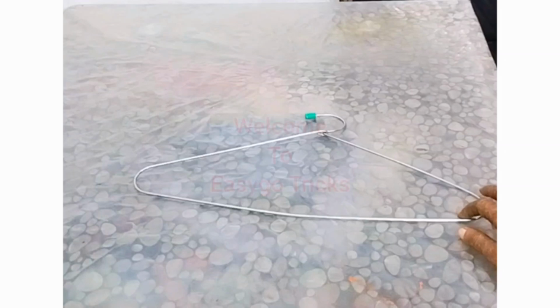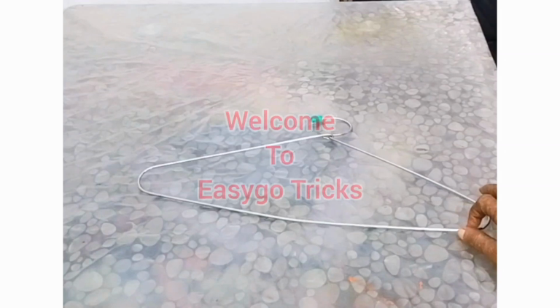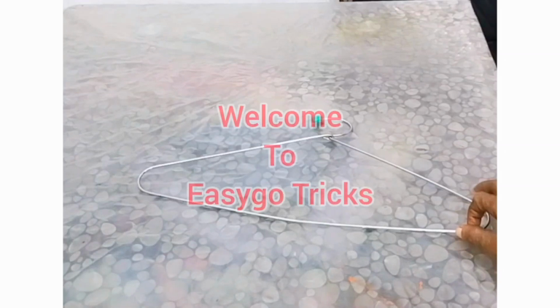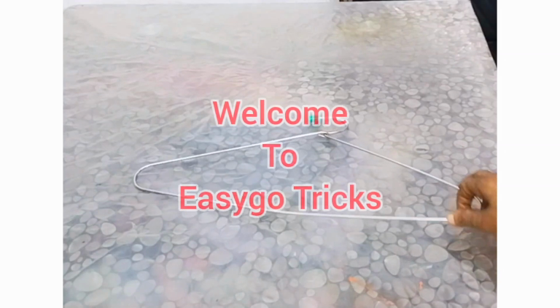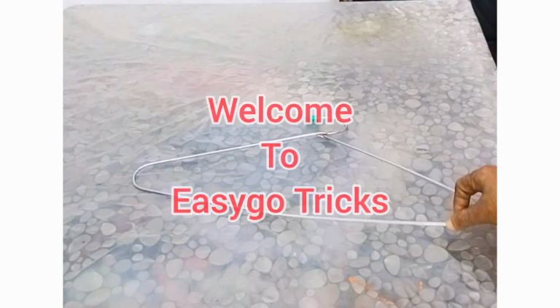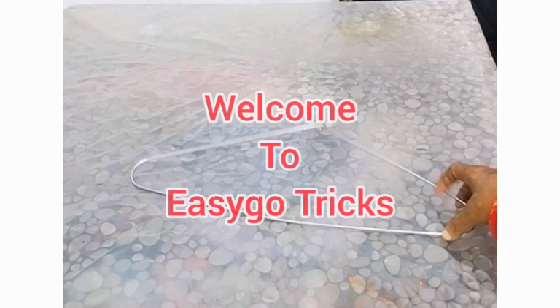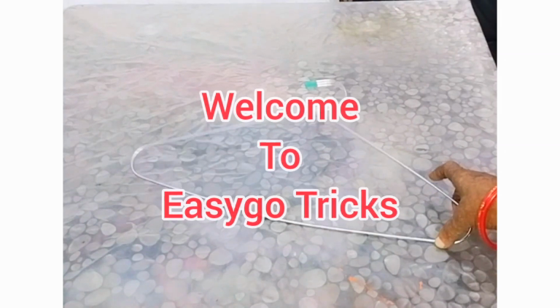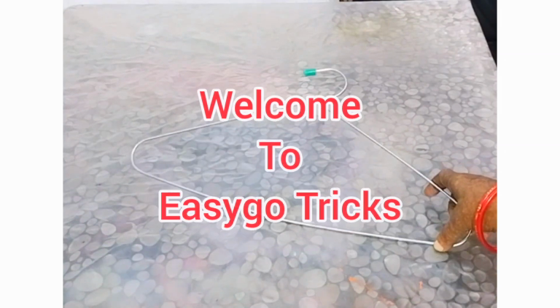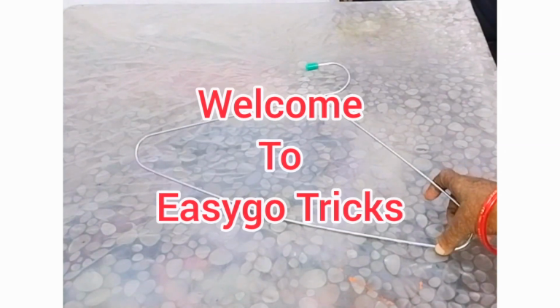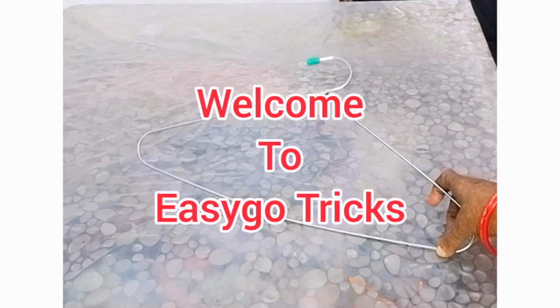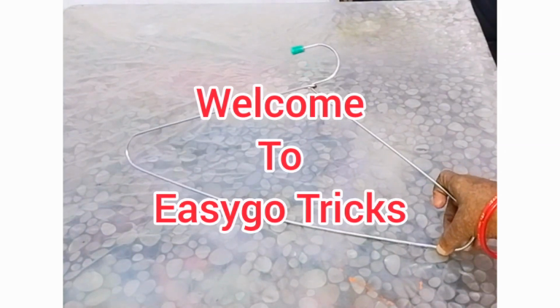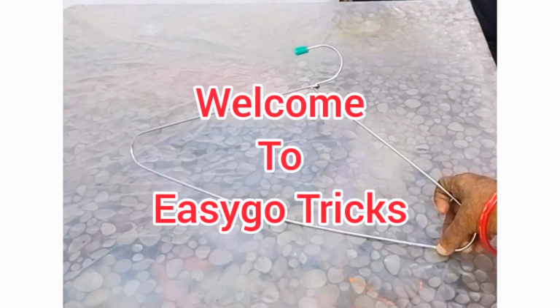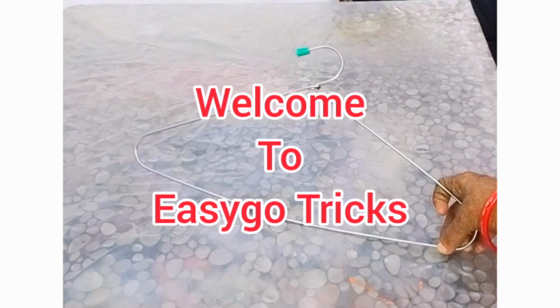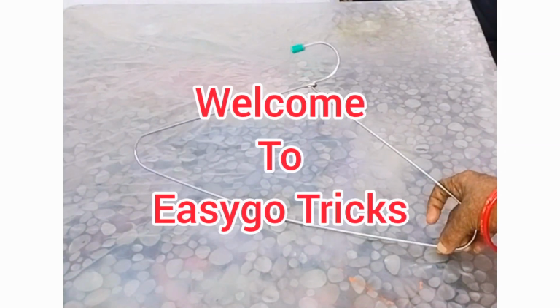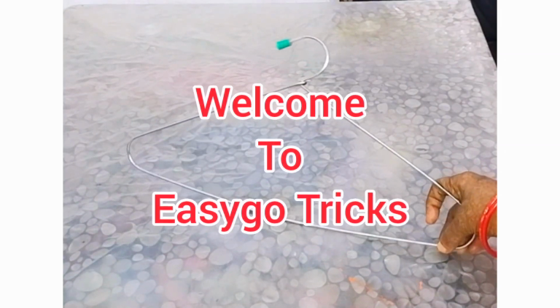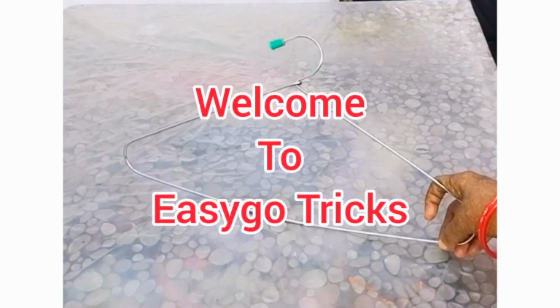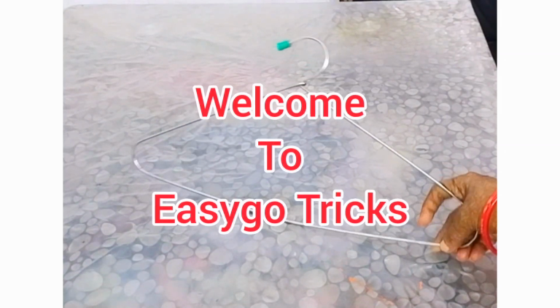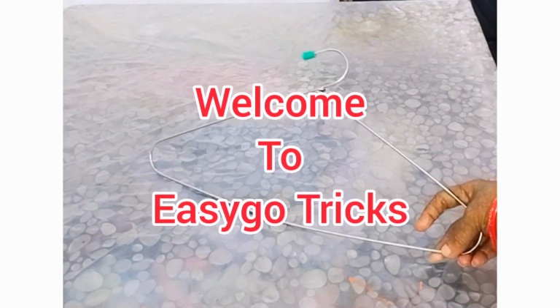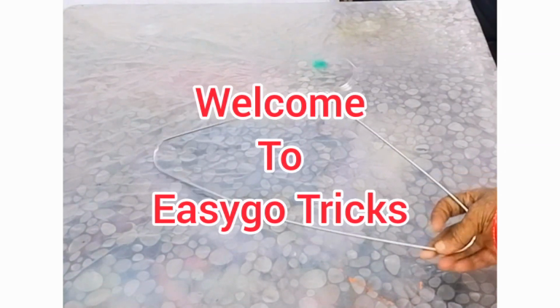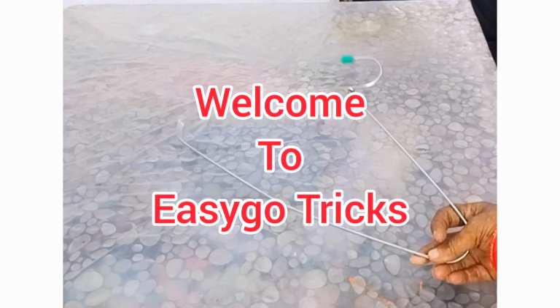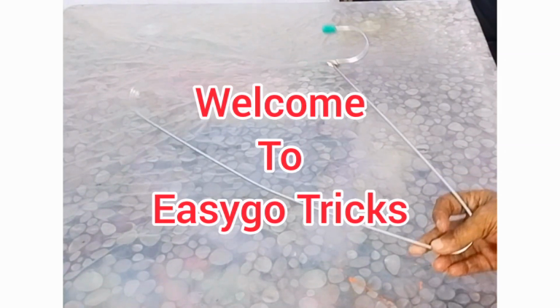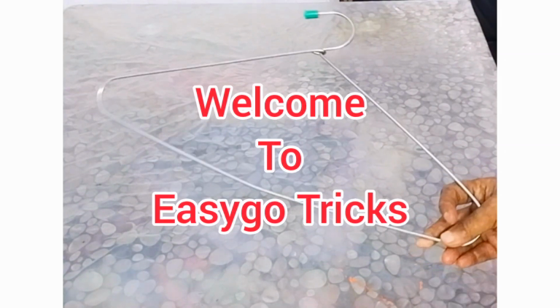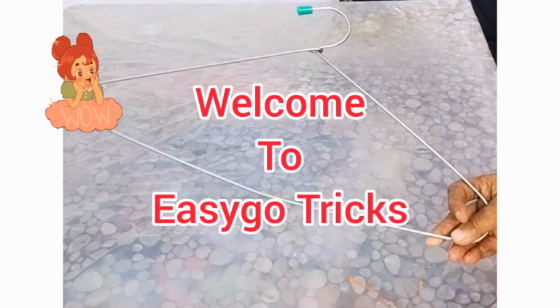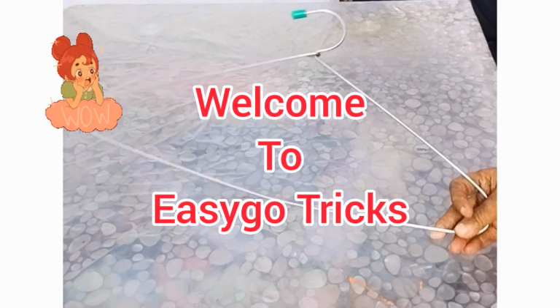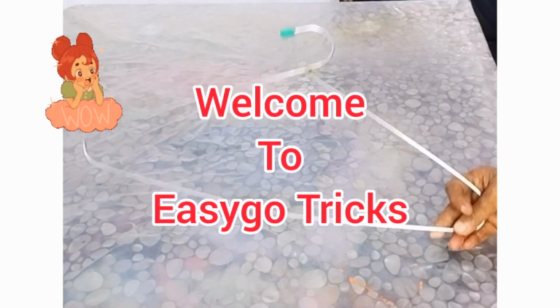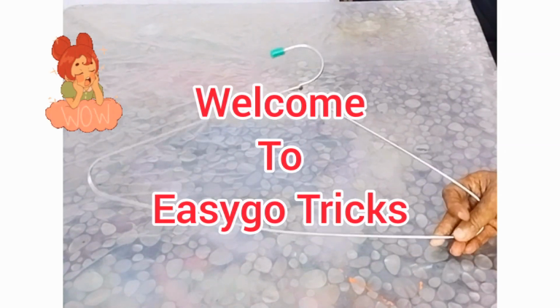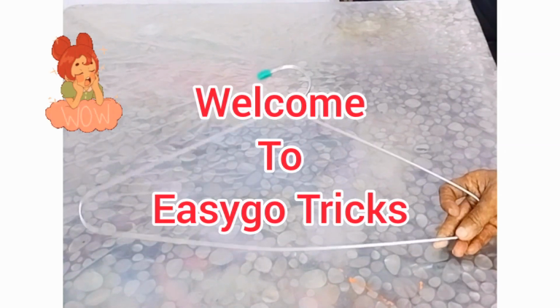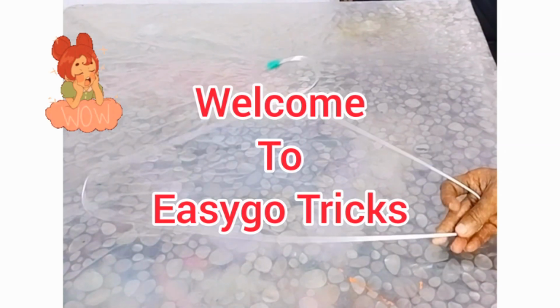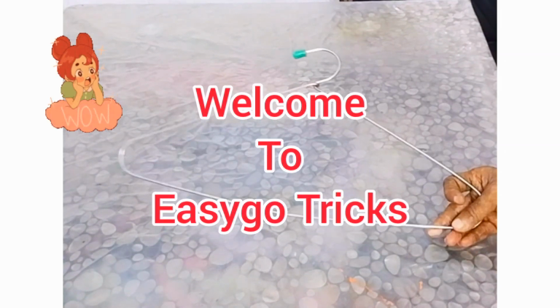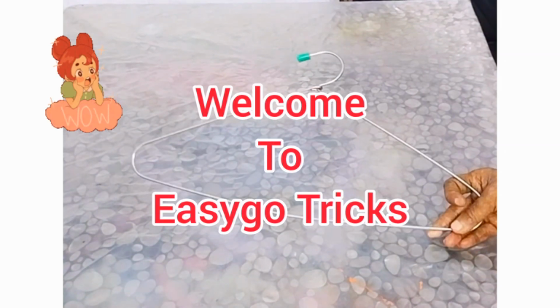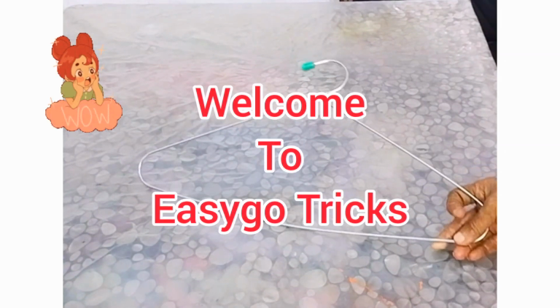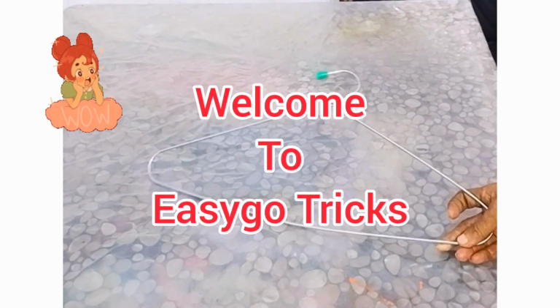Hello everyone. Welcome to Izigo Tricks. My name is Mizzishma.